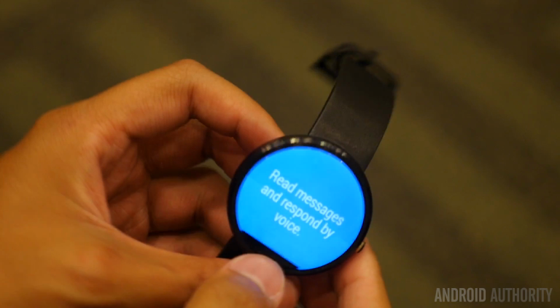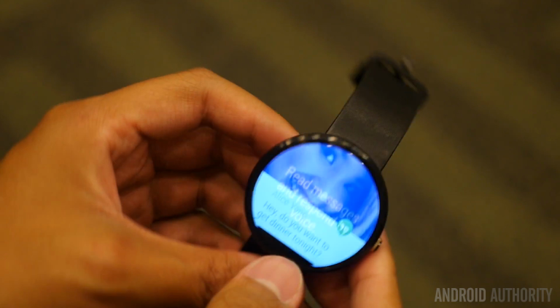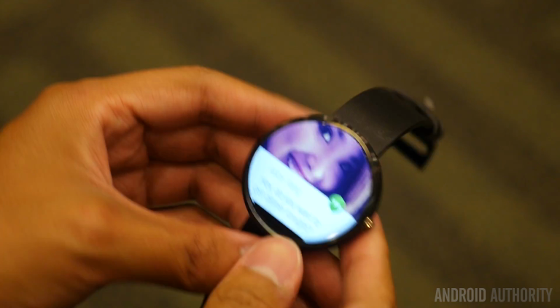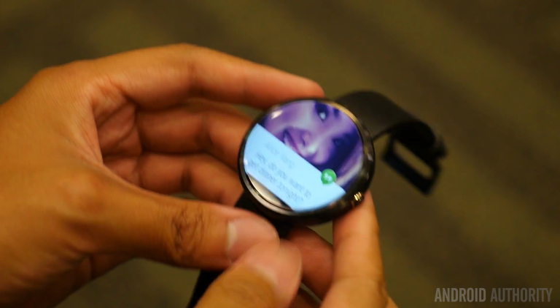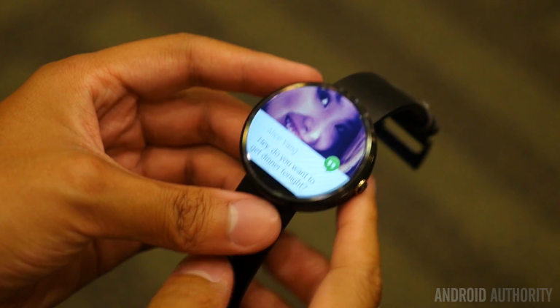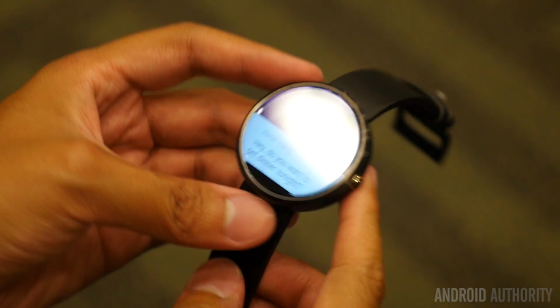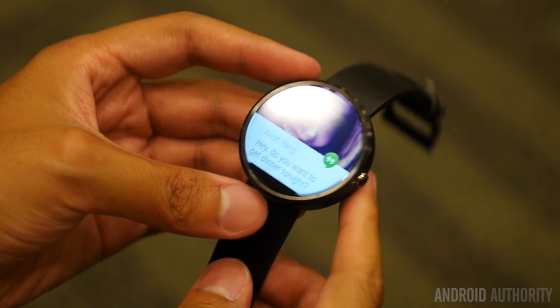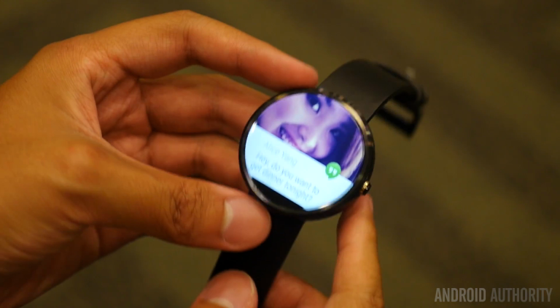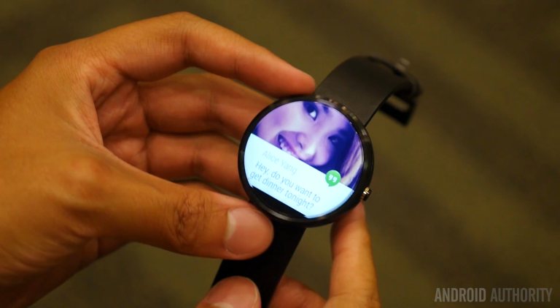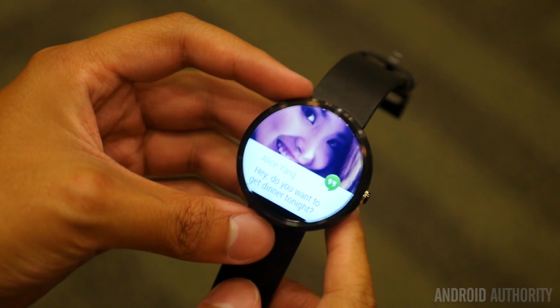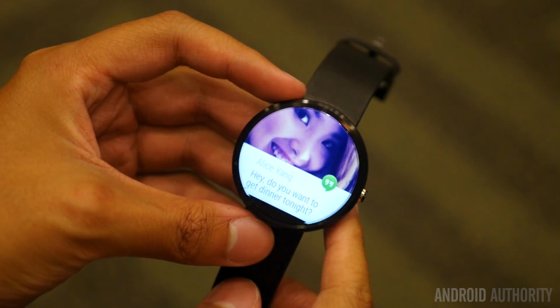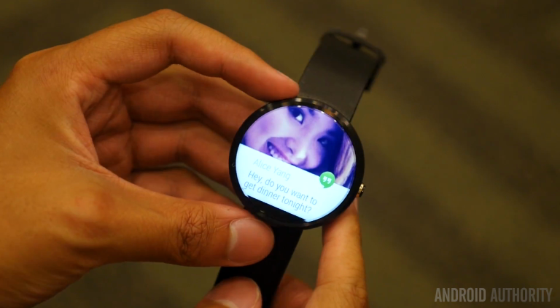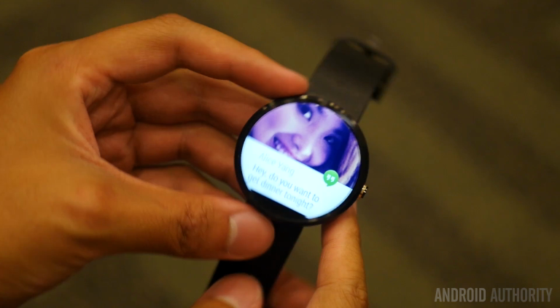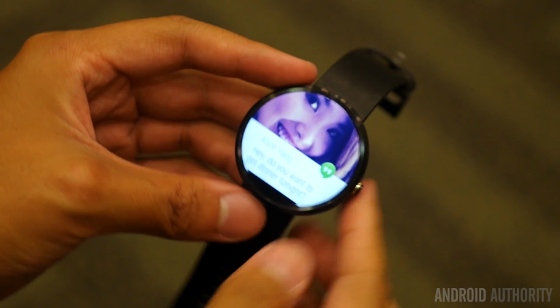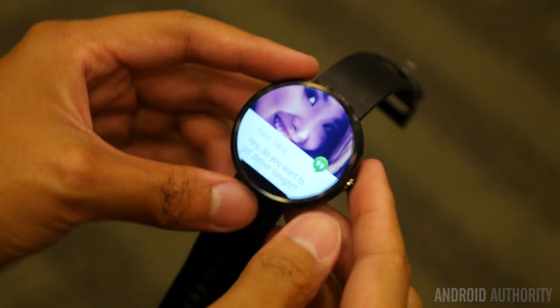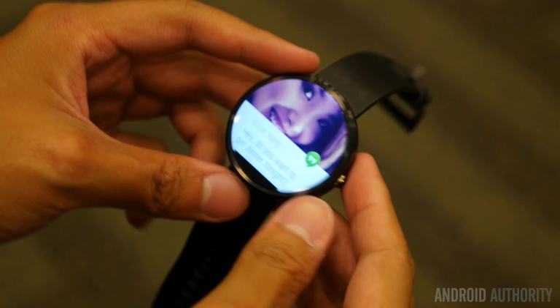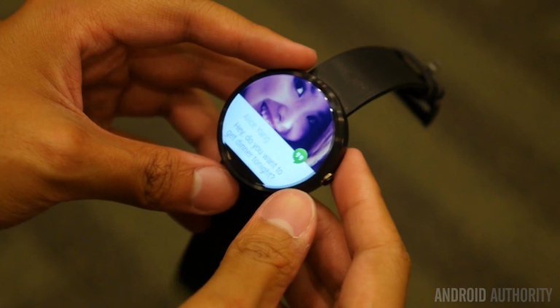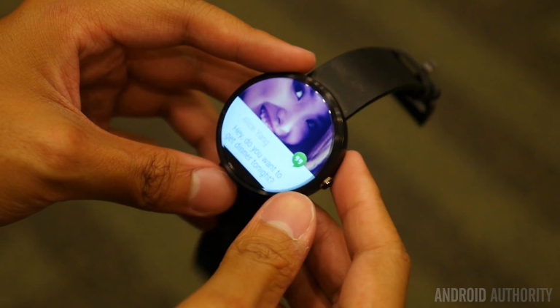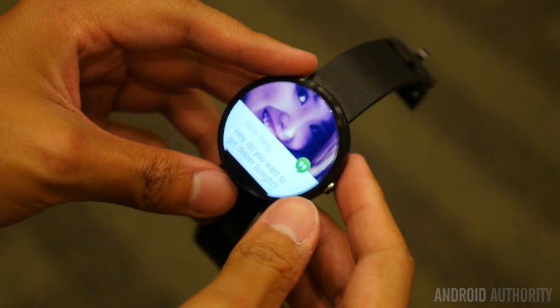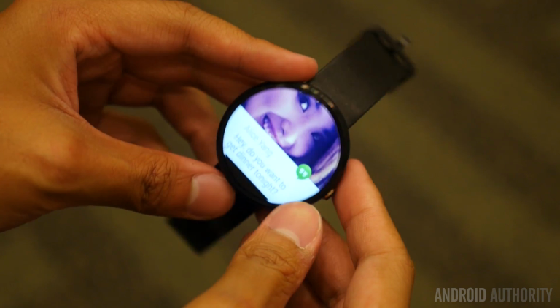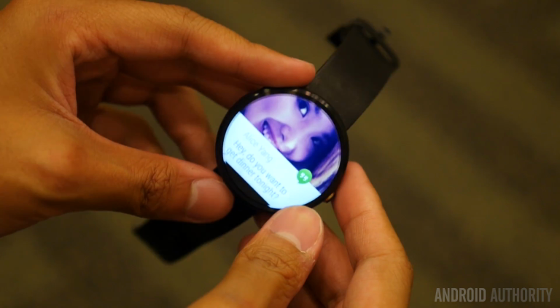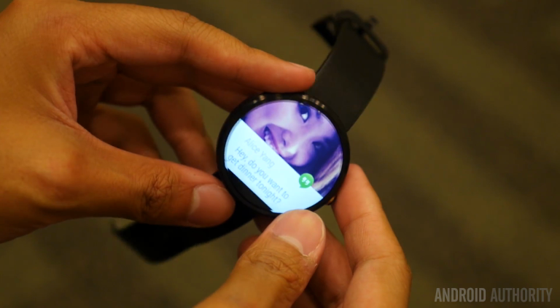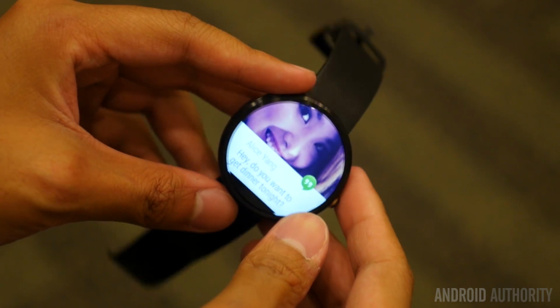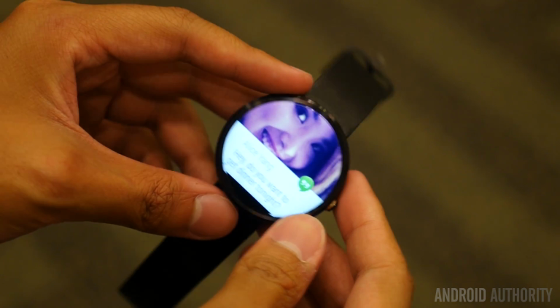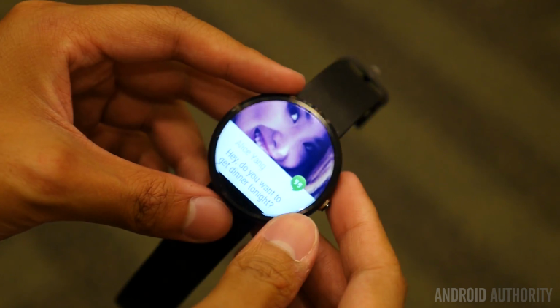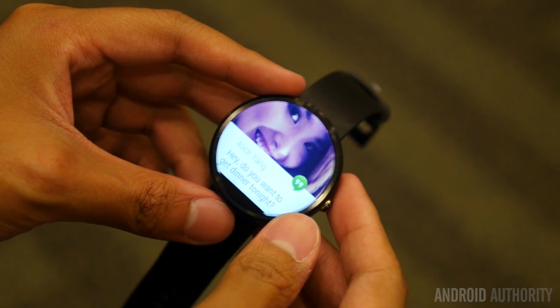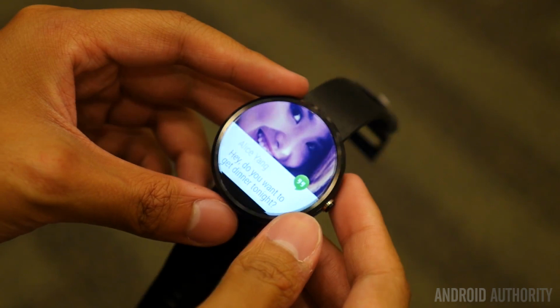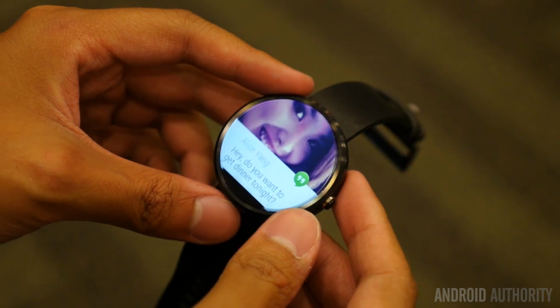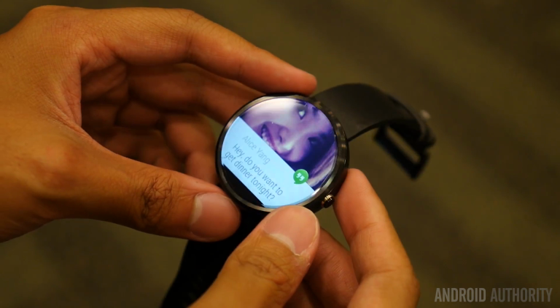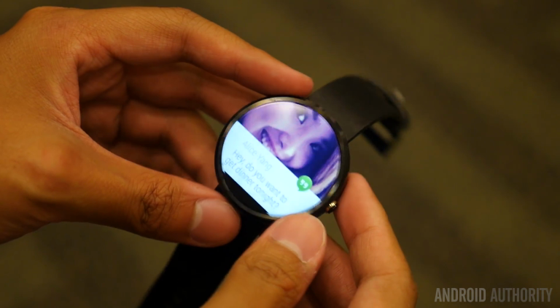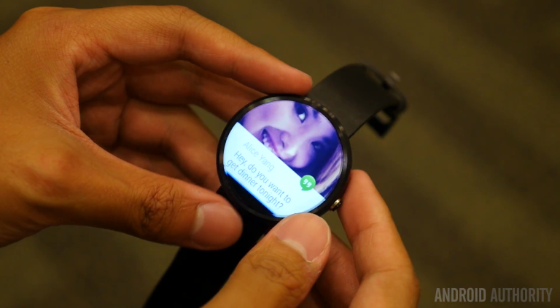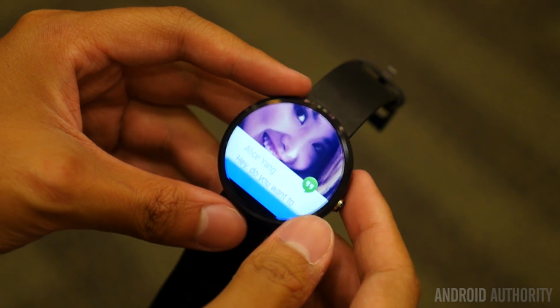Hey, it's Joshua Garth from Android Authority, and here I am with our first hands-on with the Moto 360.